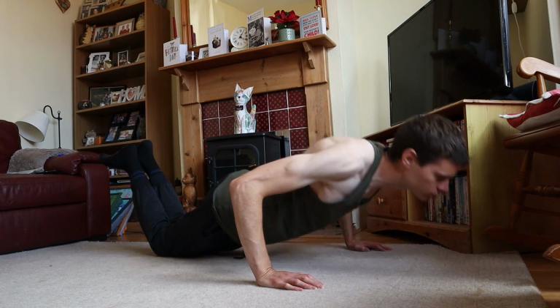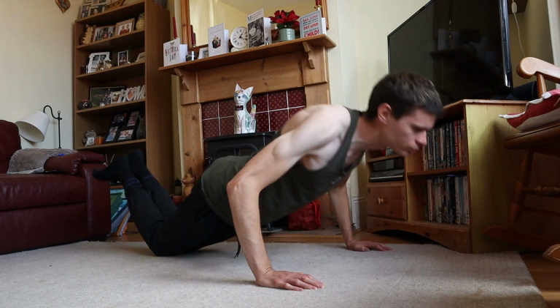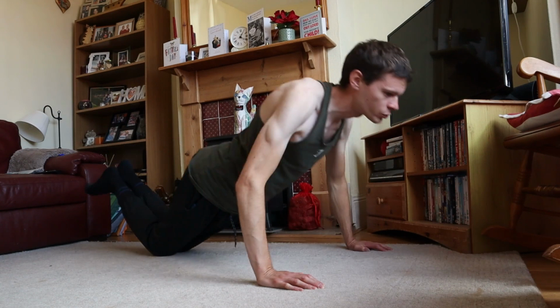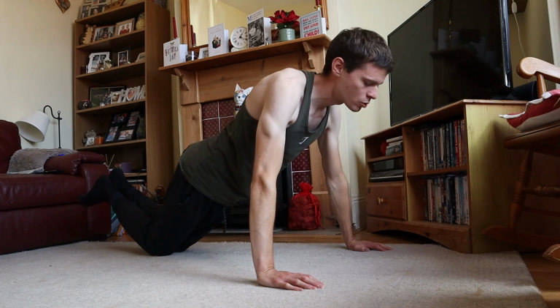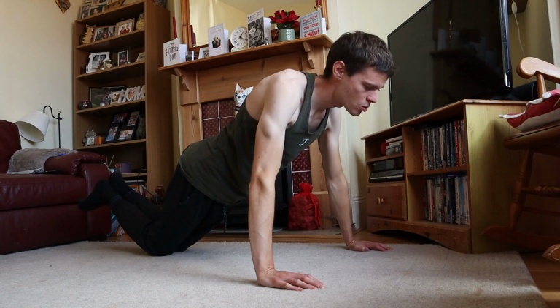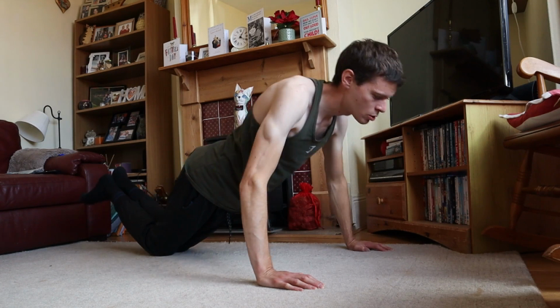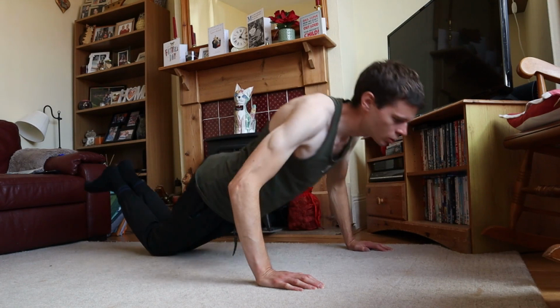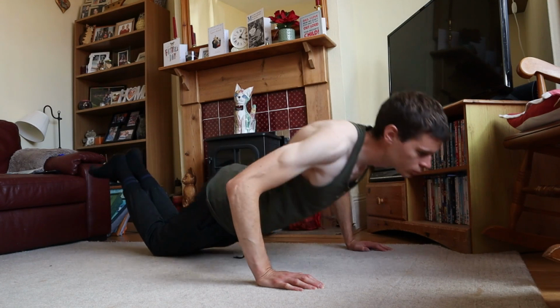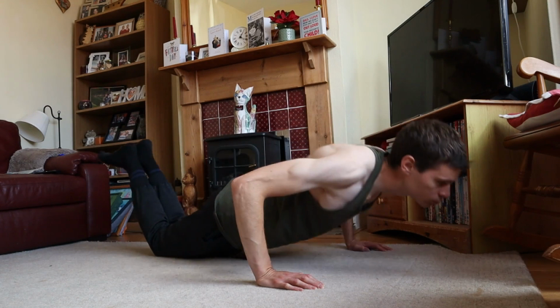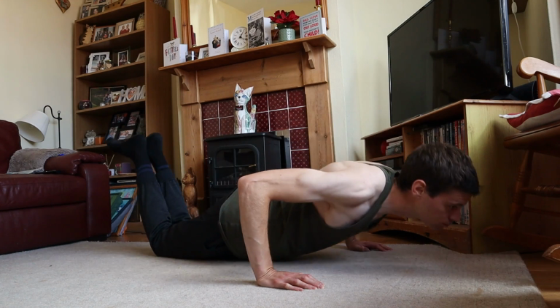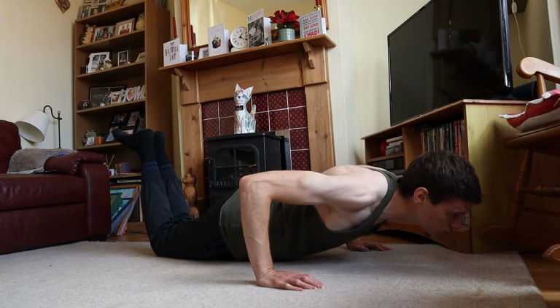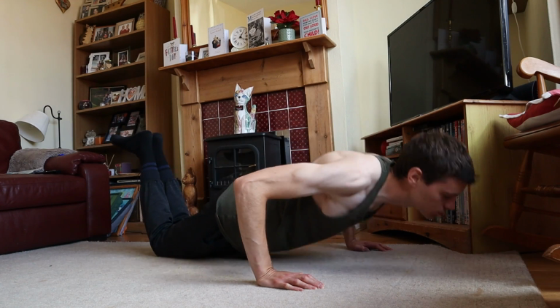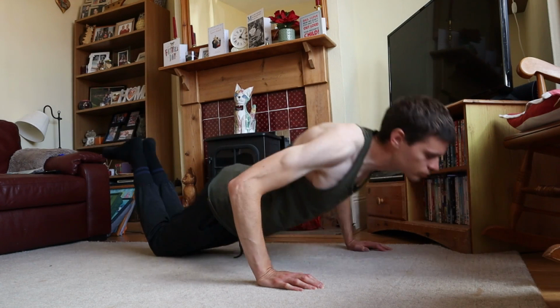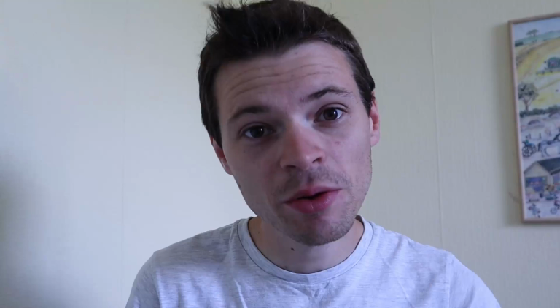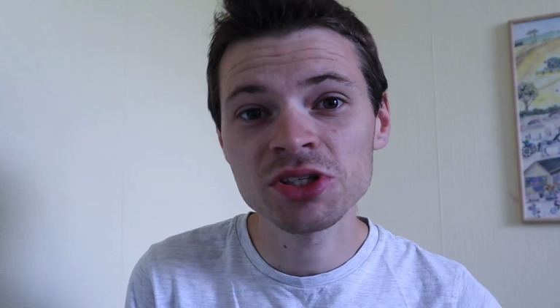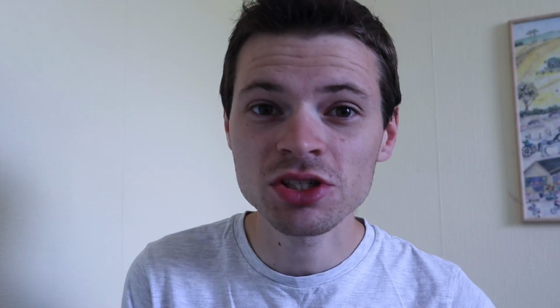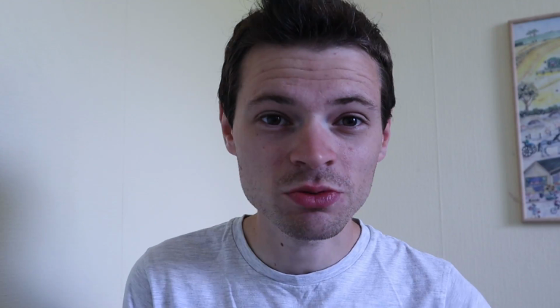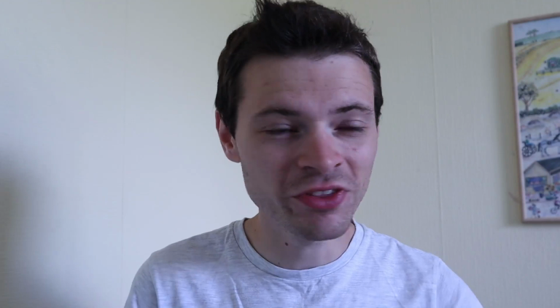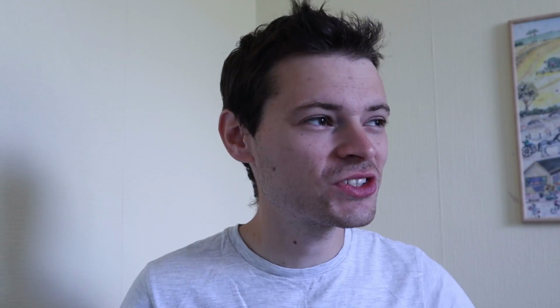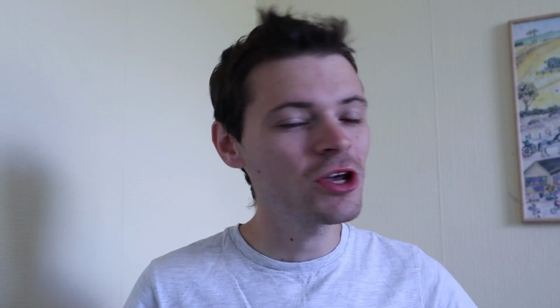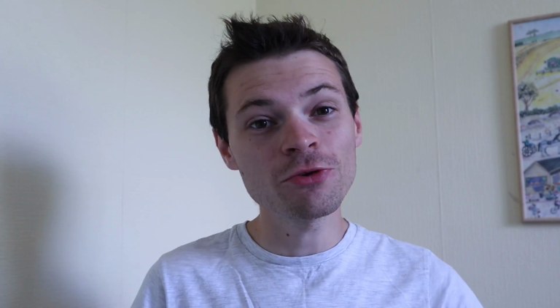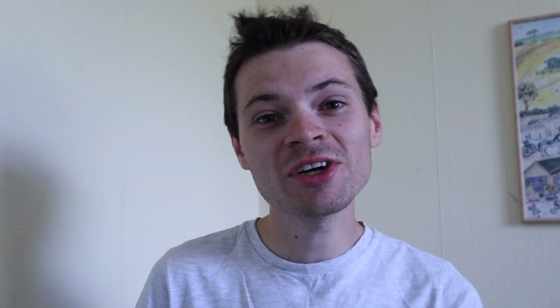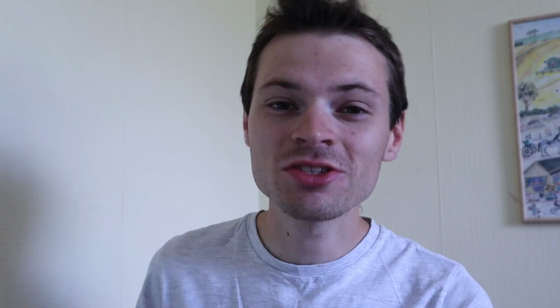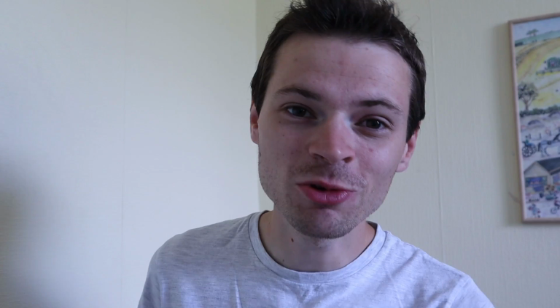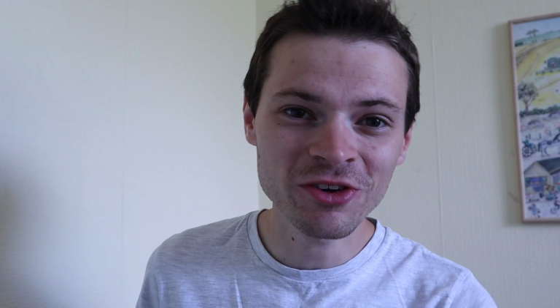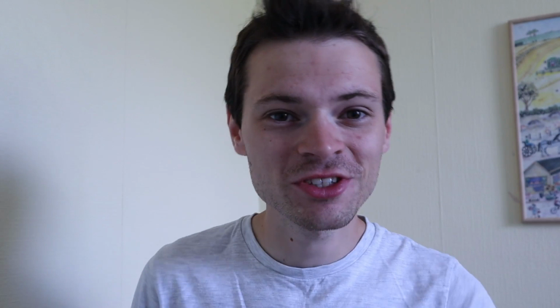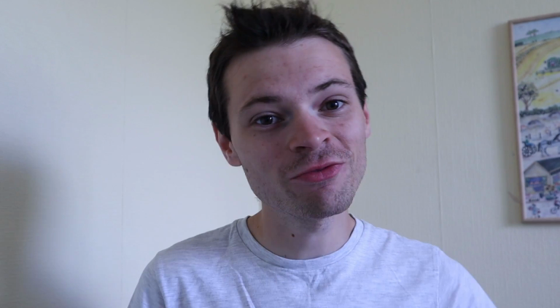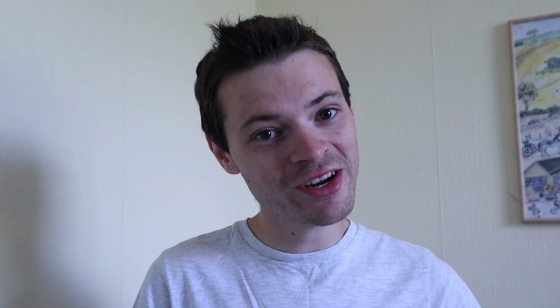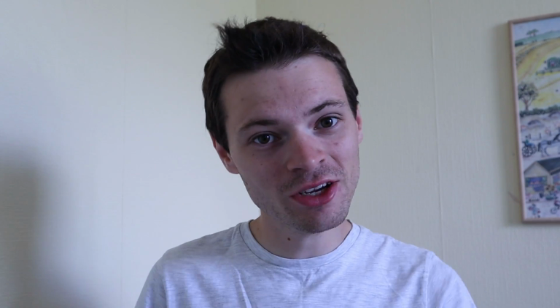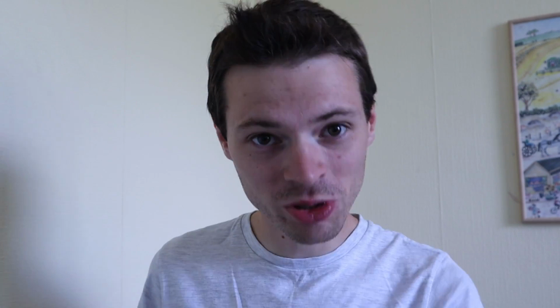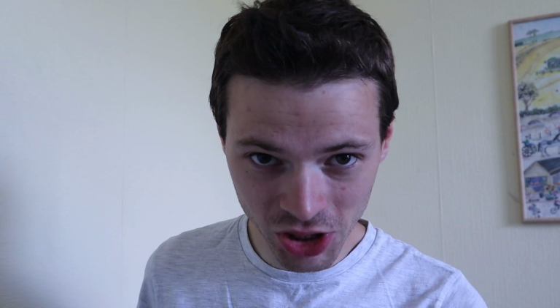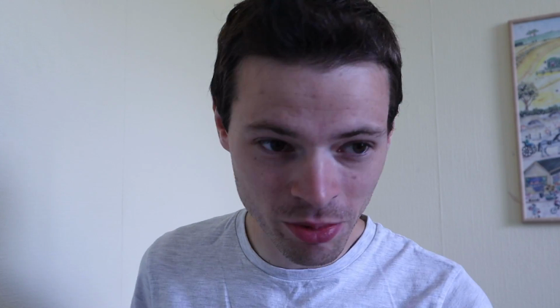Once you can do 10, 20, or 30 repetitions of this, you're ready to move on to the regular push-up.